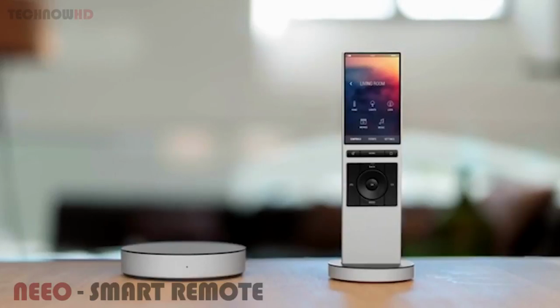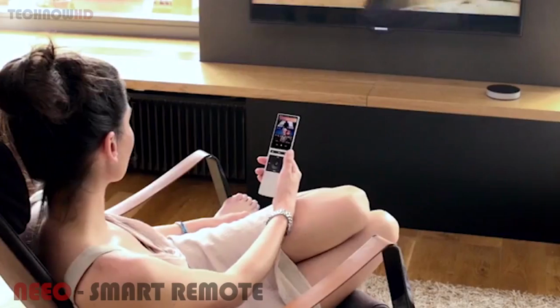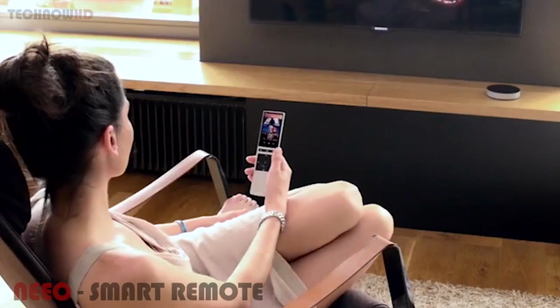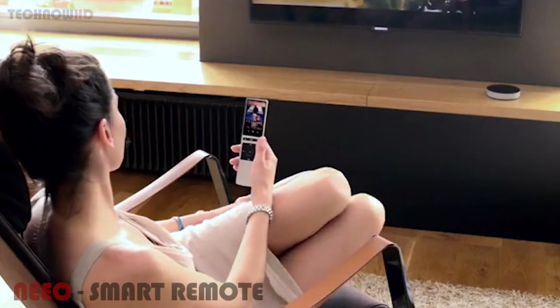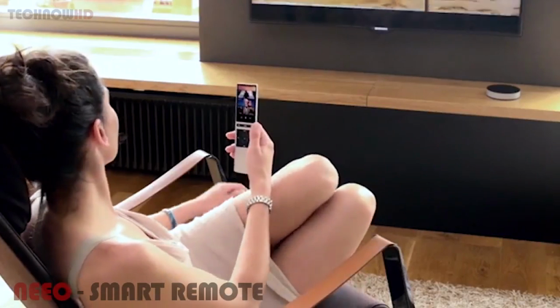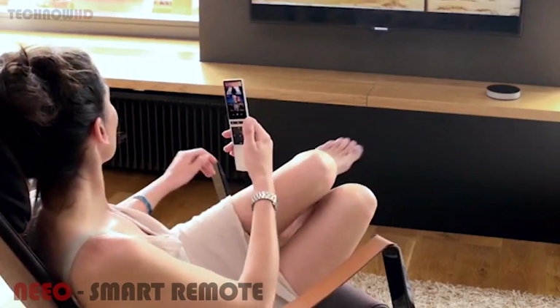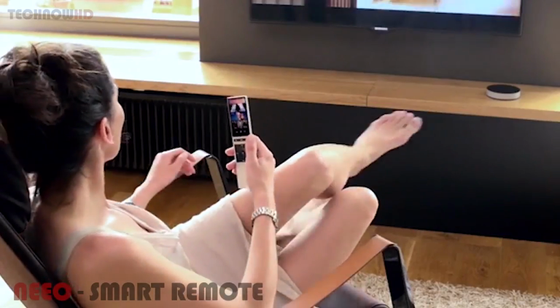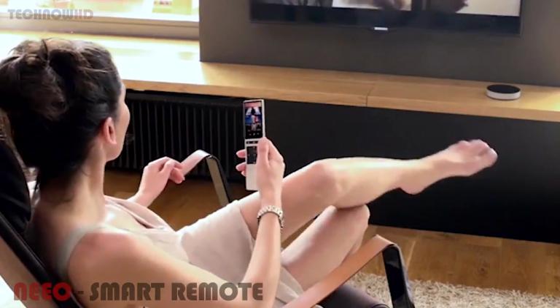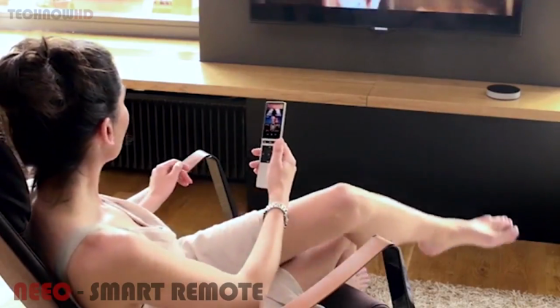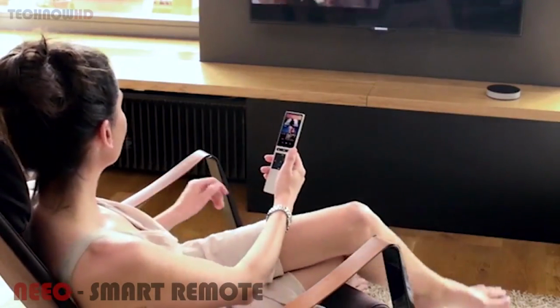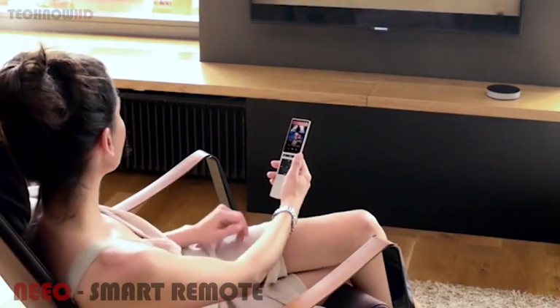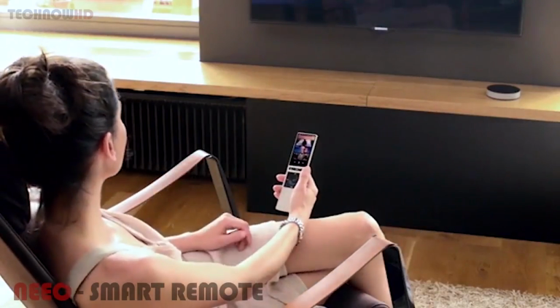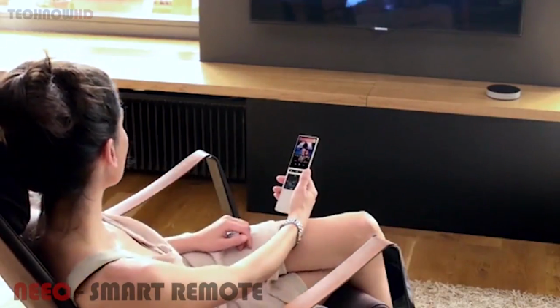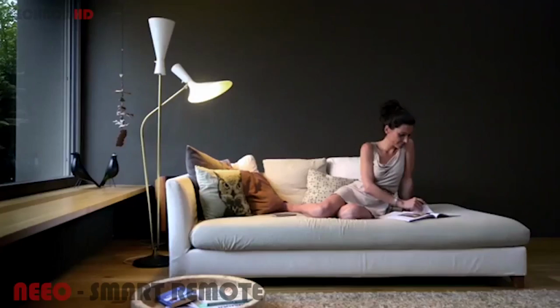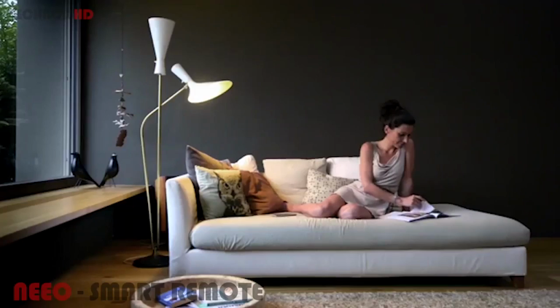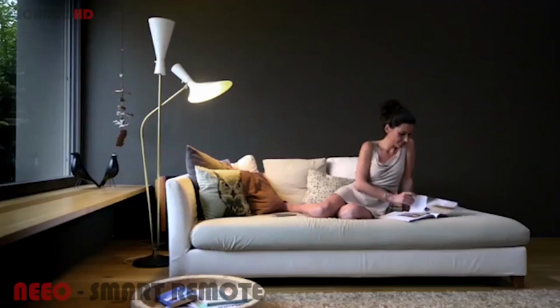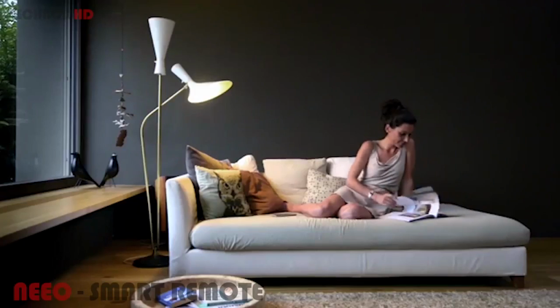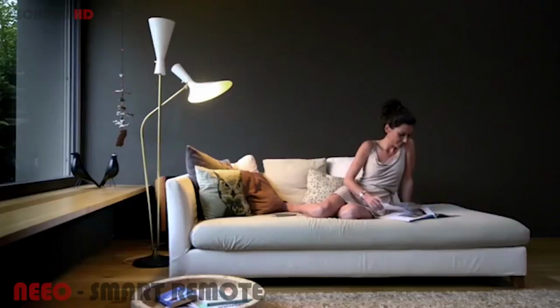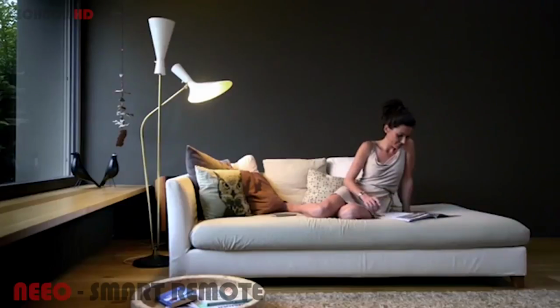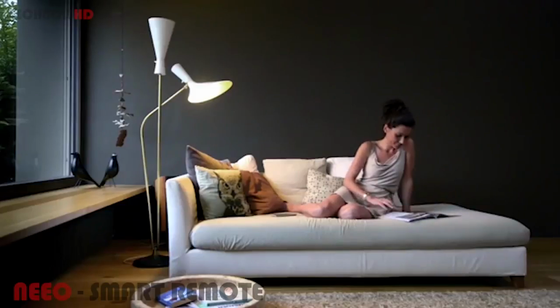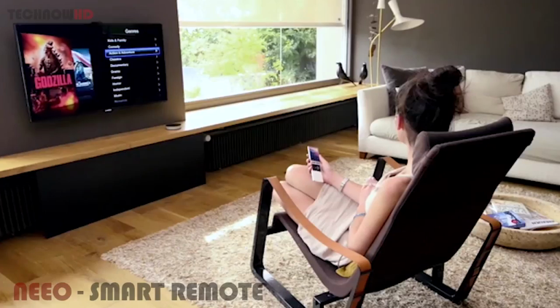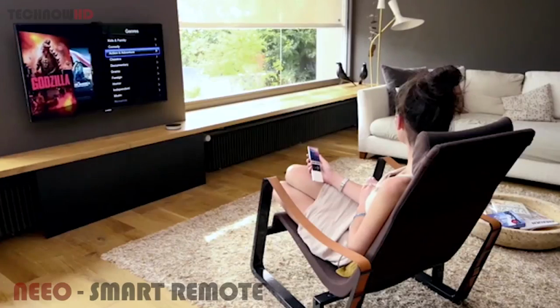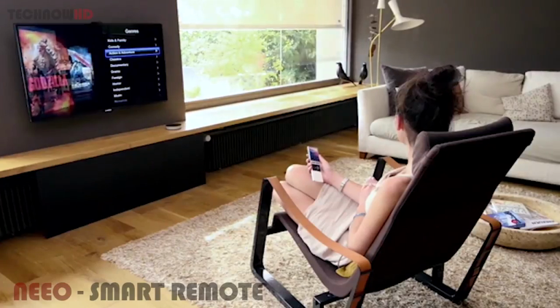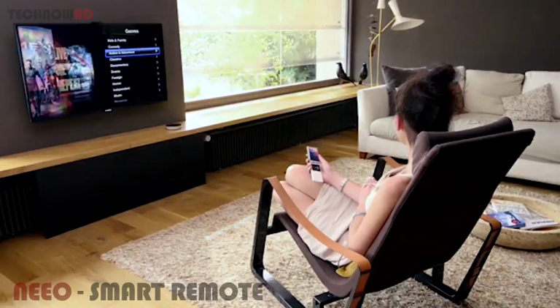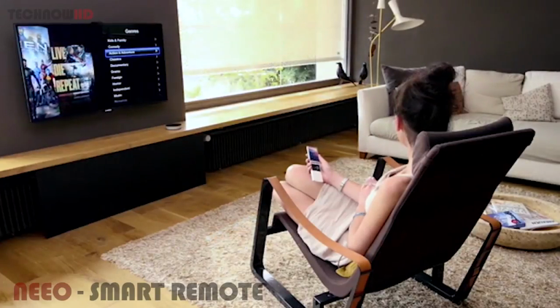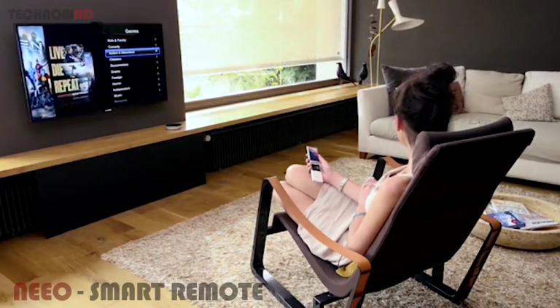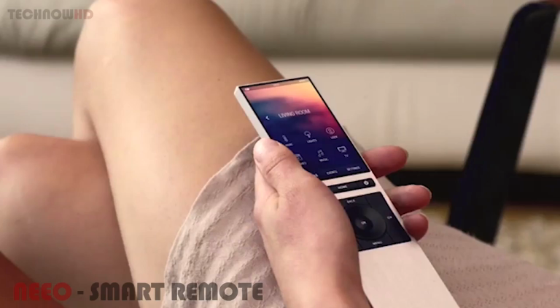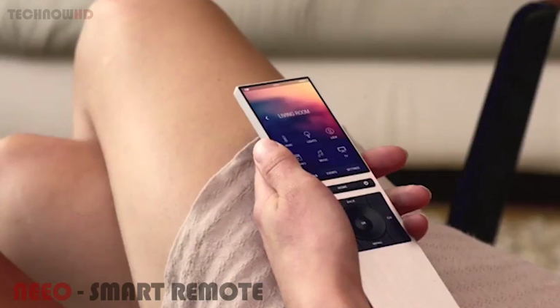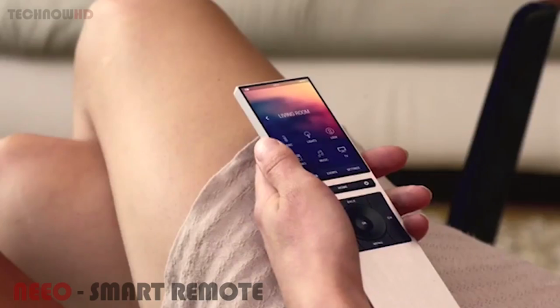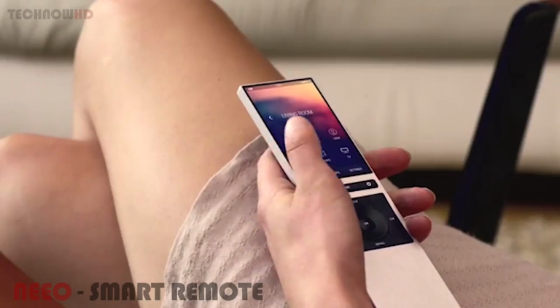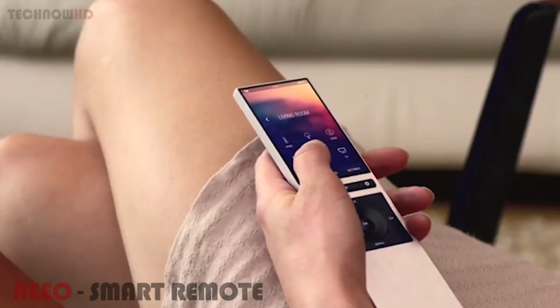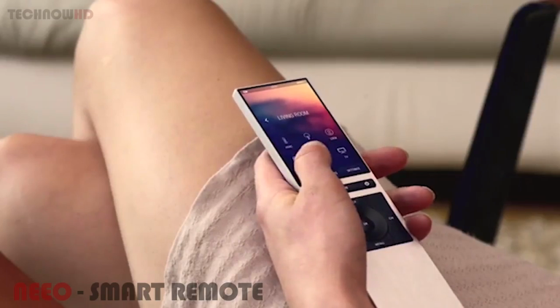So whether you're watching a movie, setting mood lighting, relaxing with your favorite music, or lowering the window shades, Neo makes it effortless.